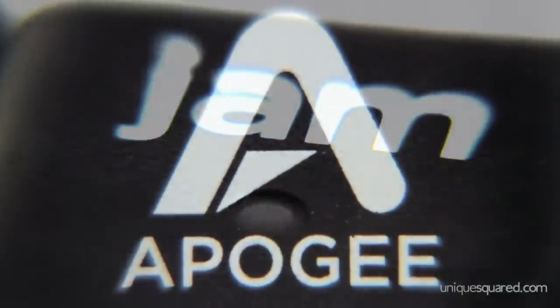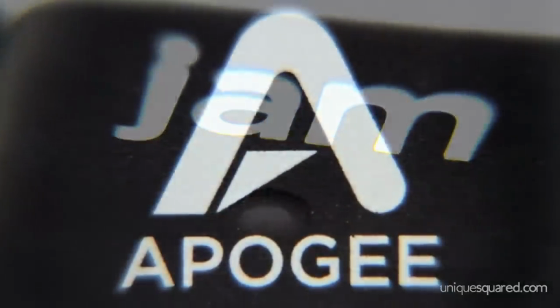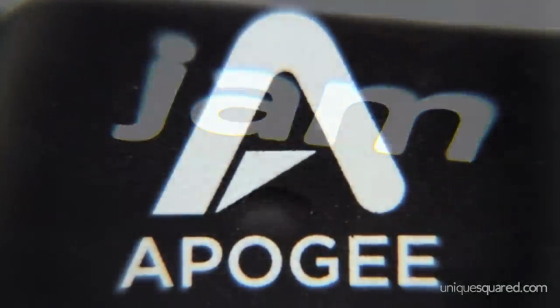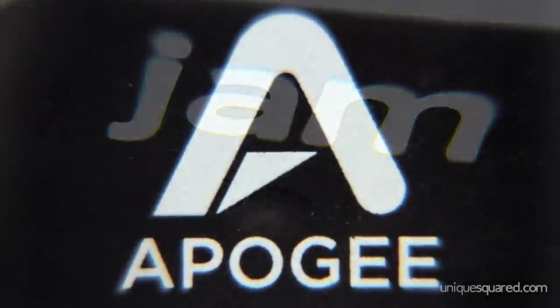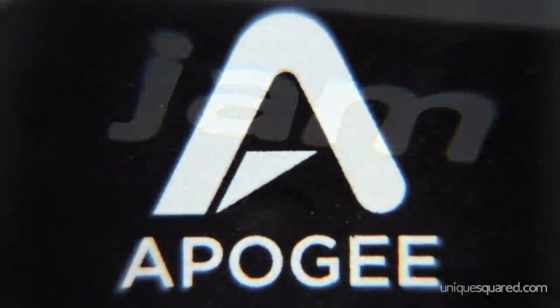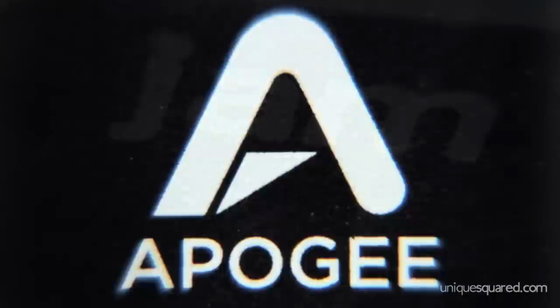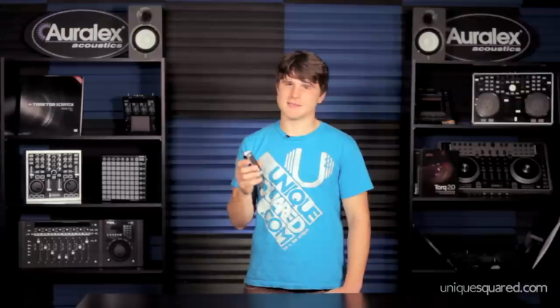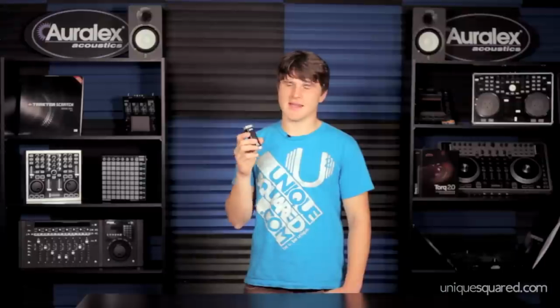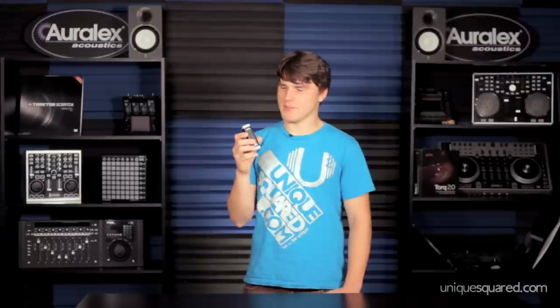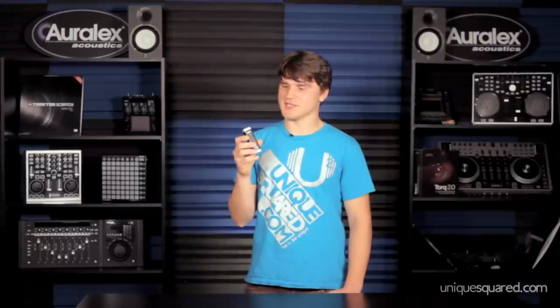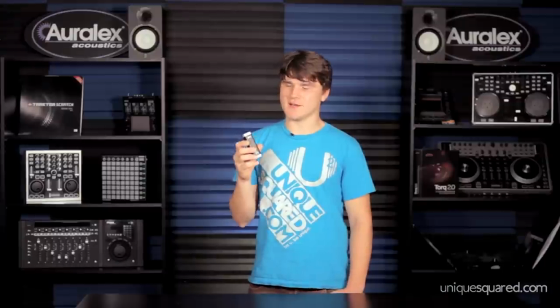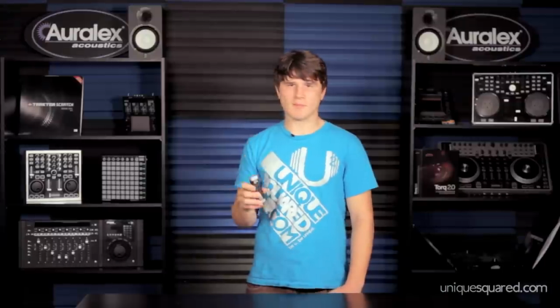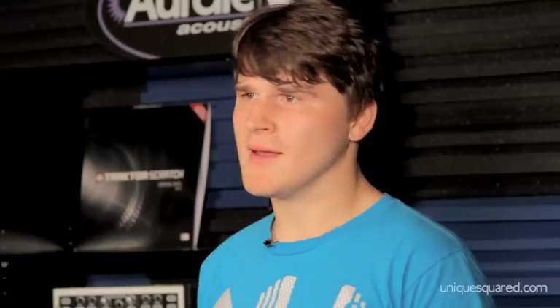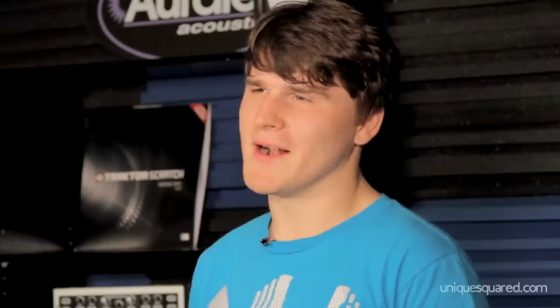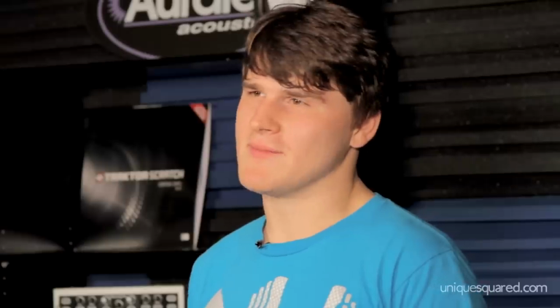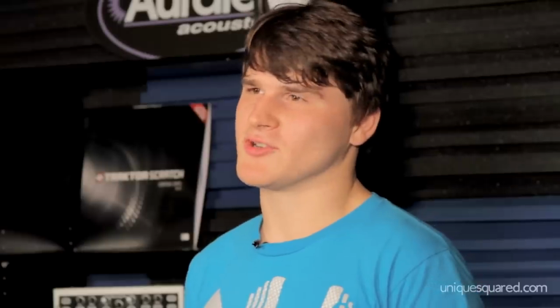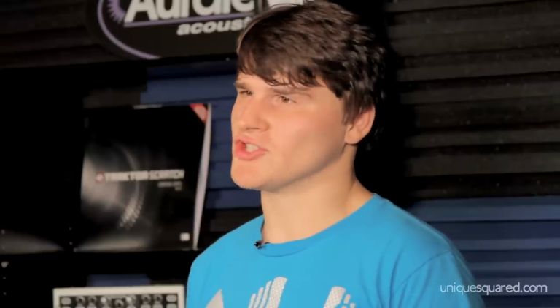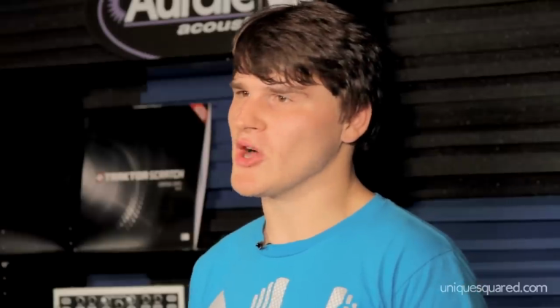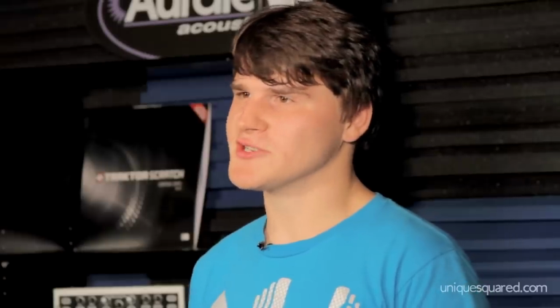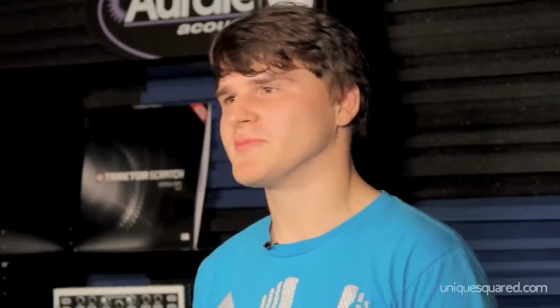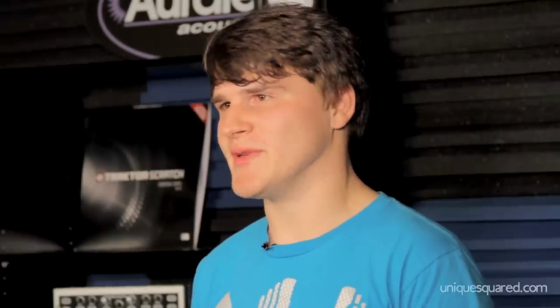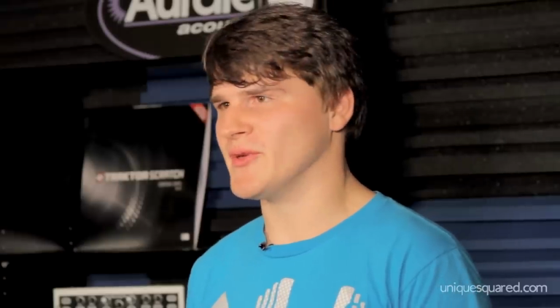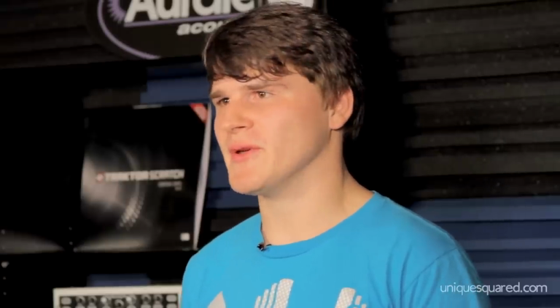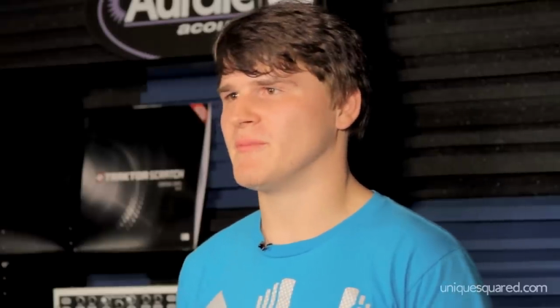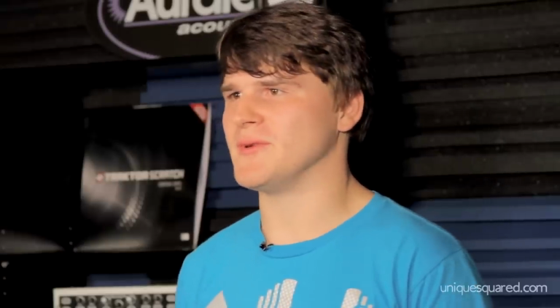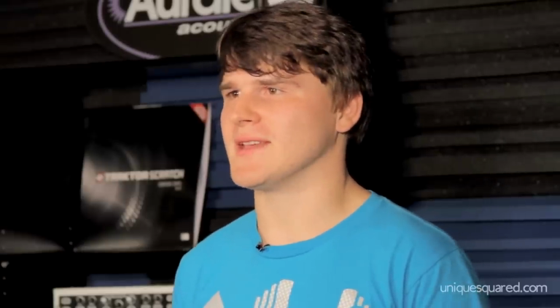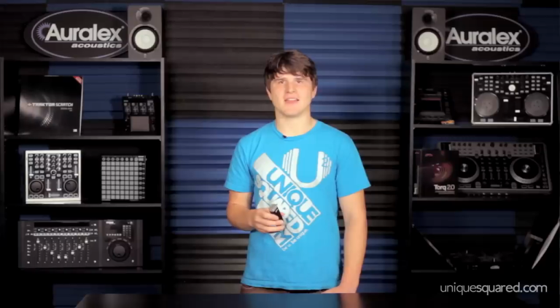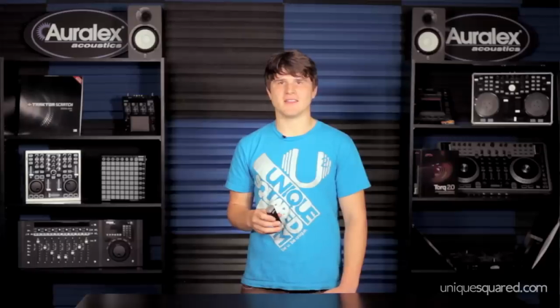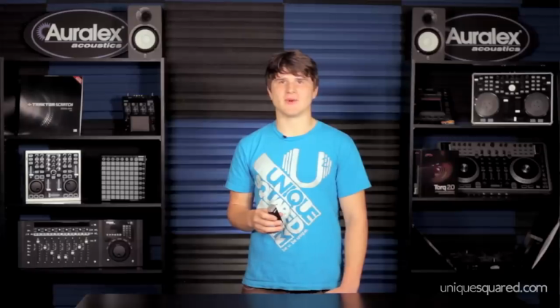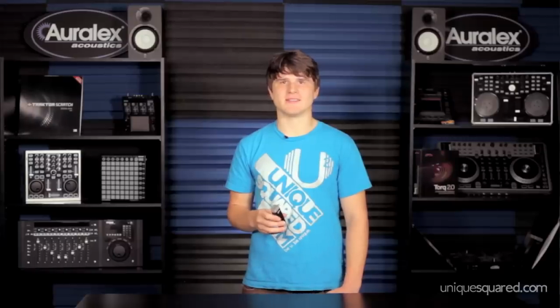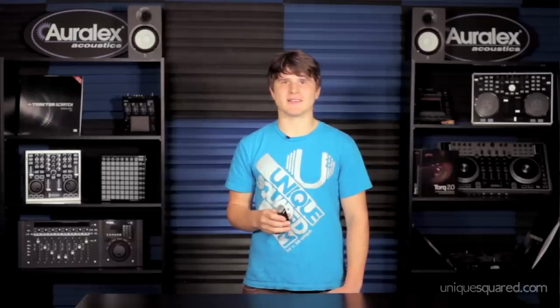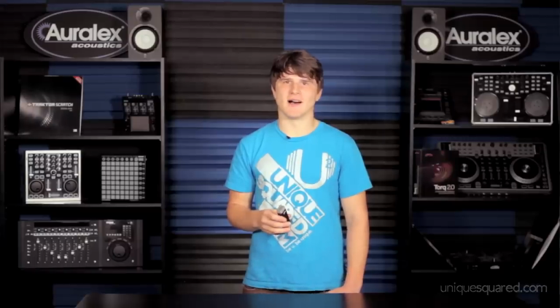So there you have it guys. This is the Apogee Jam. My name is Chris Showalter. Be you, be unique at UniqueSquared.com.